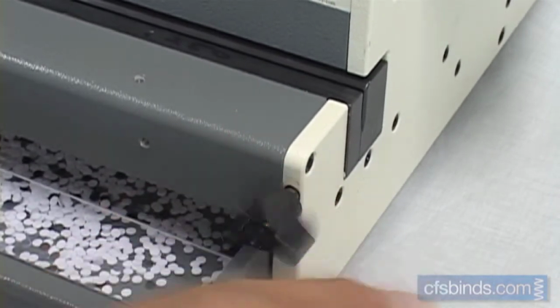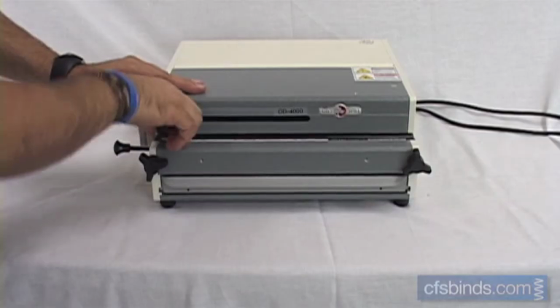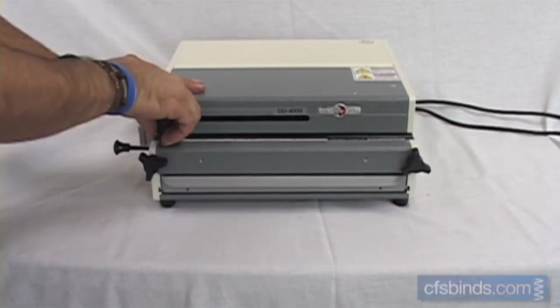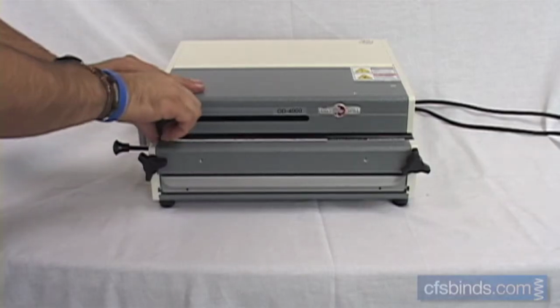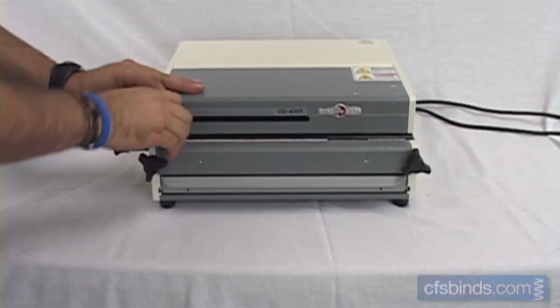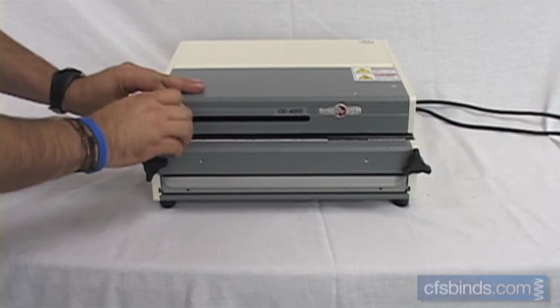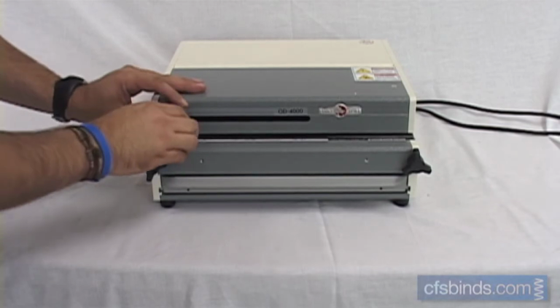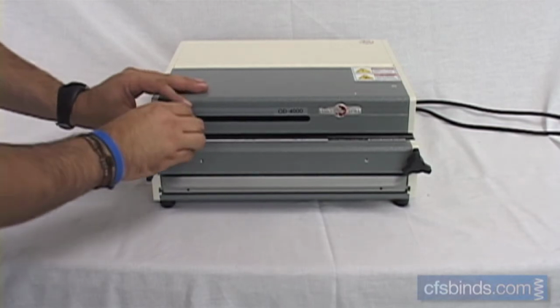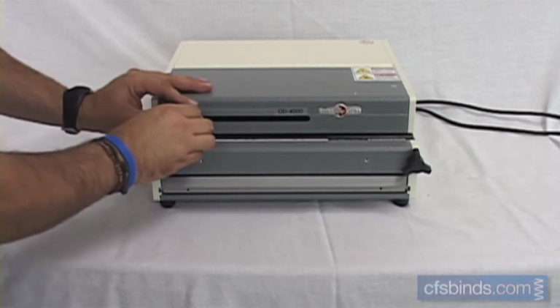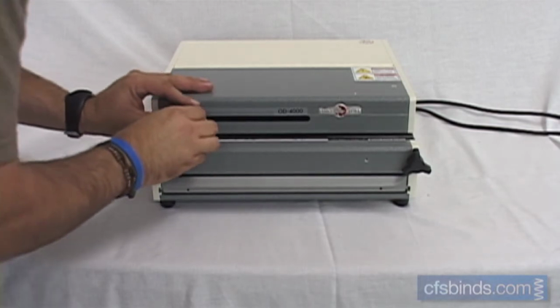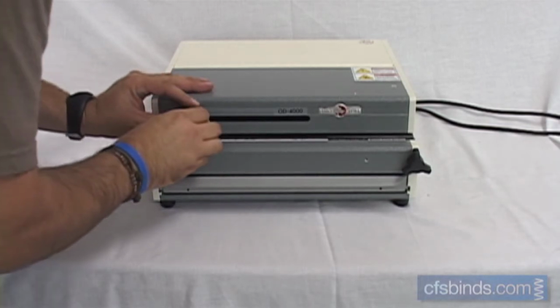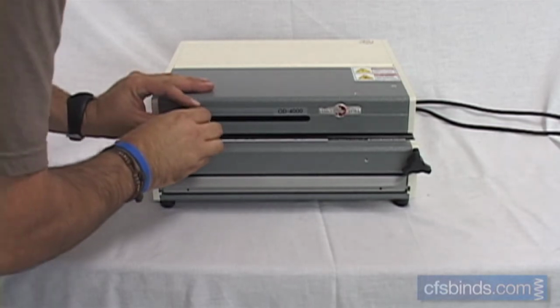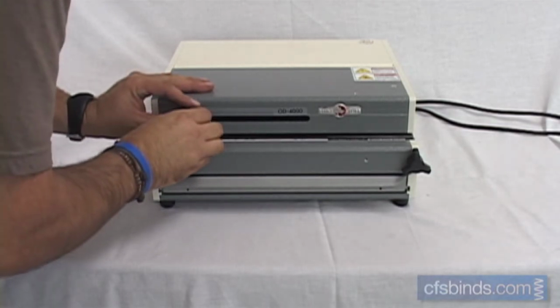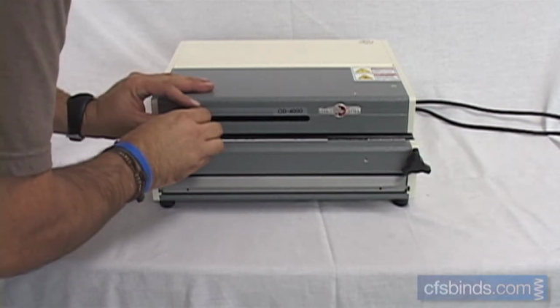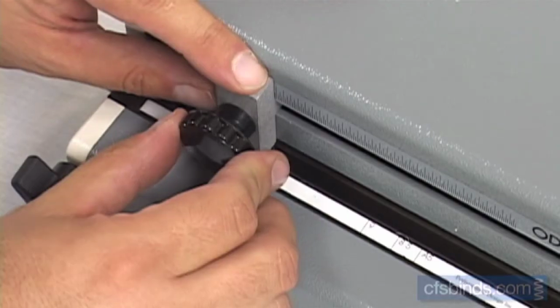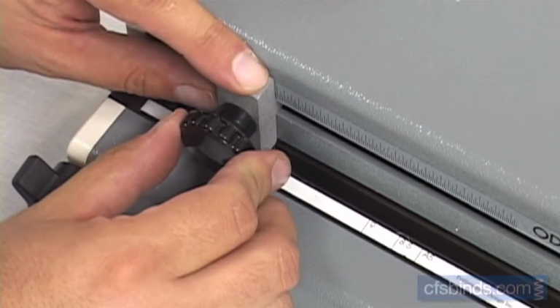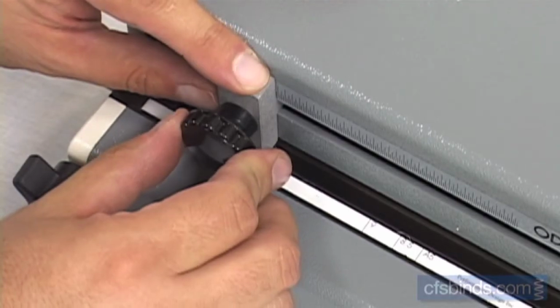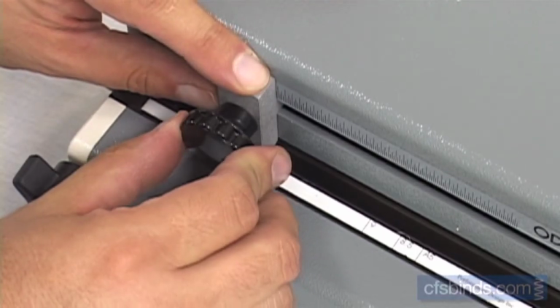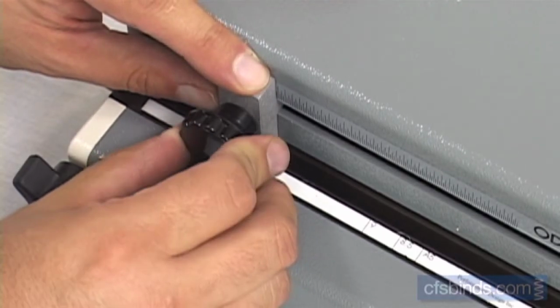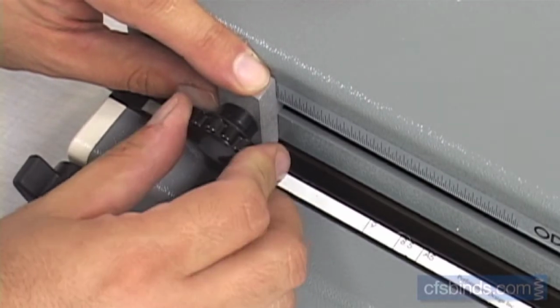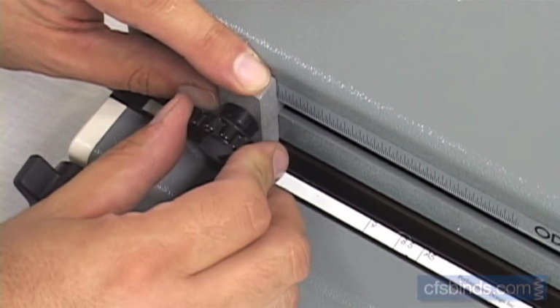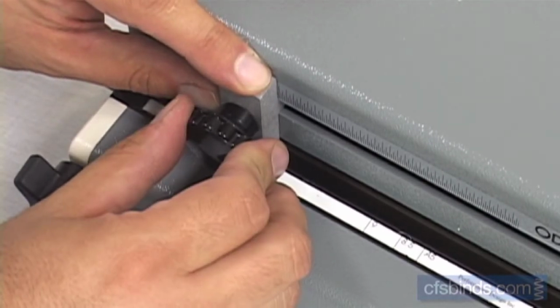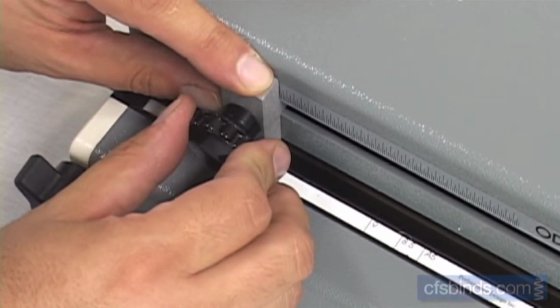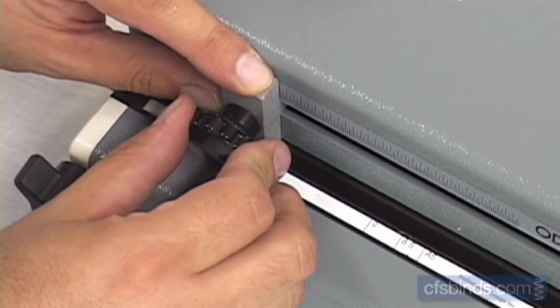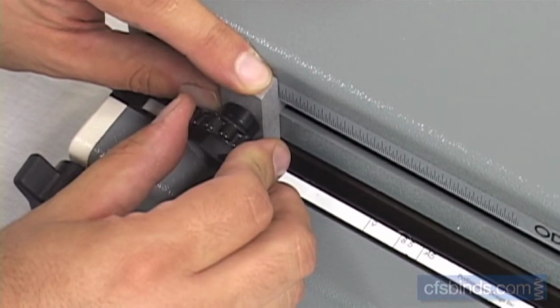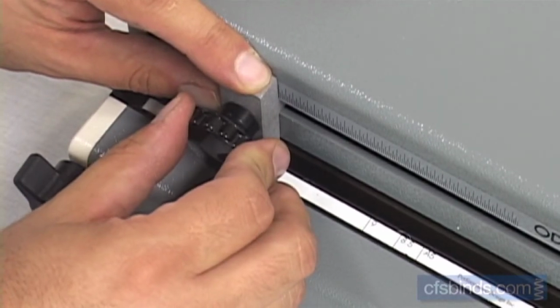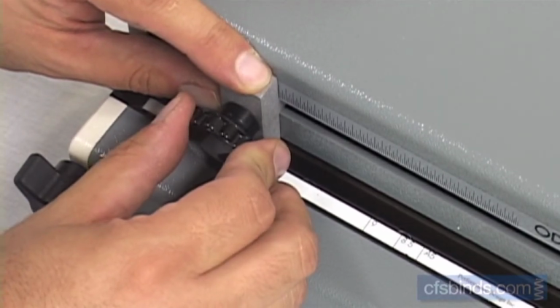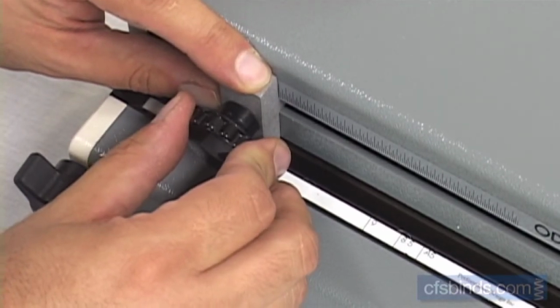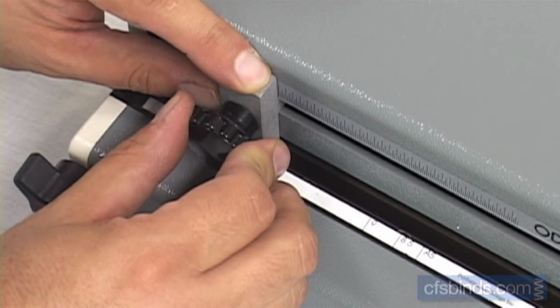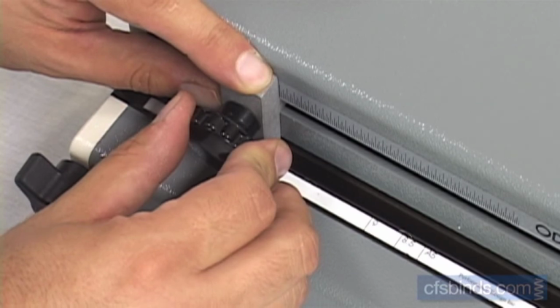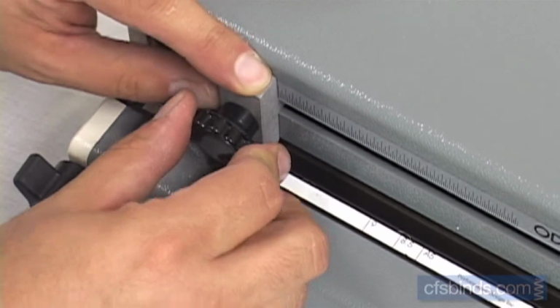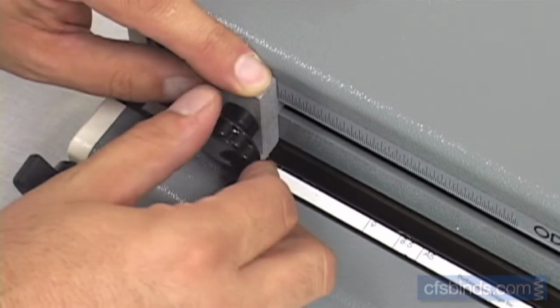Set the paper stop guide in the position shown for your paper size. Lock the guide in place by simply tightening the knob.